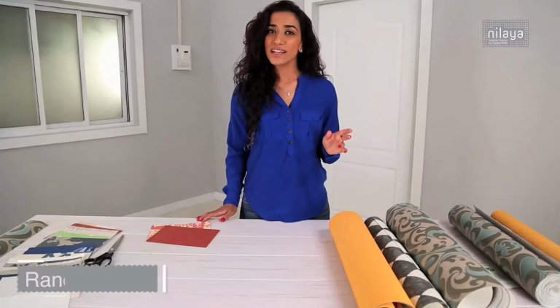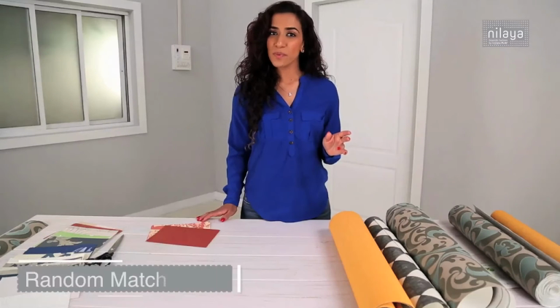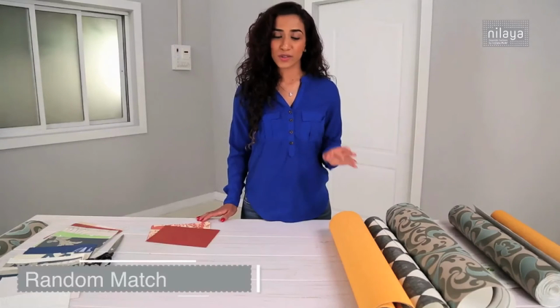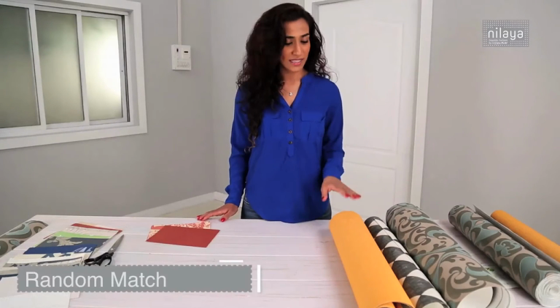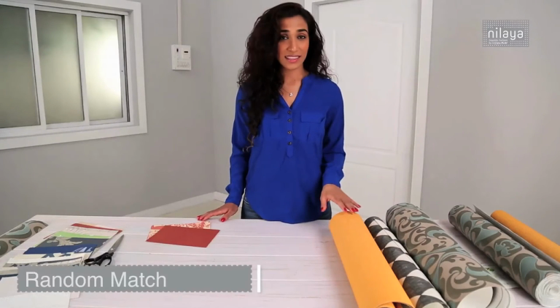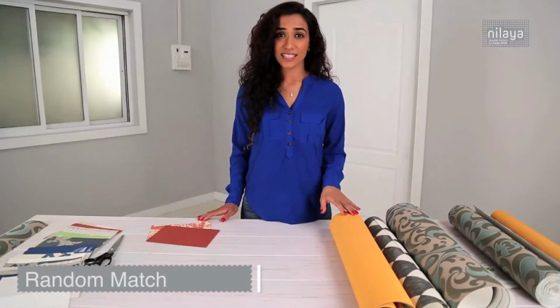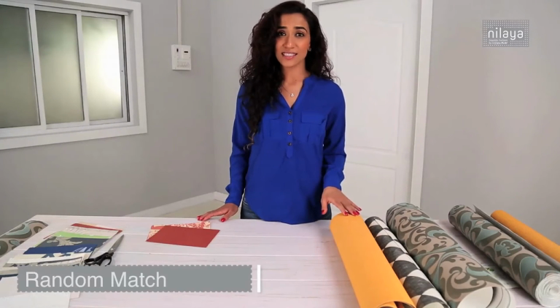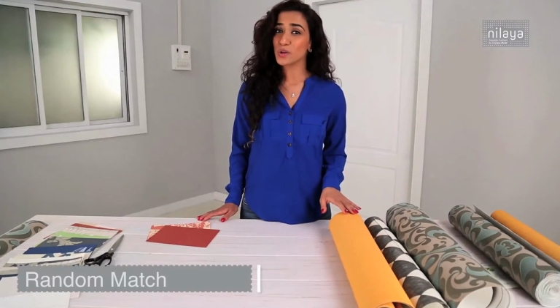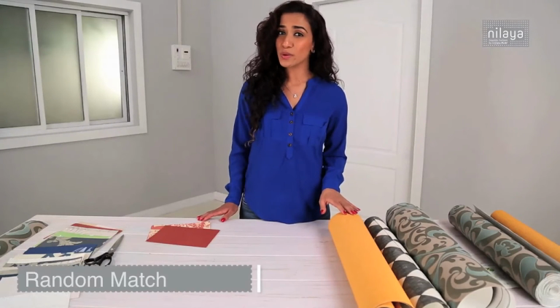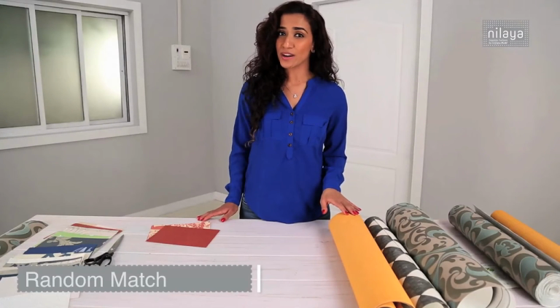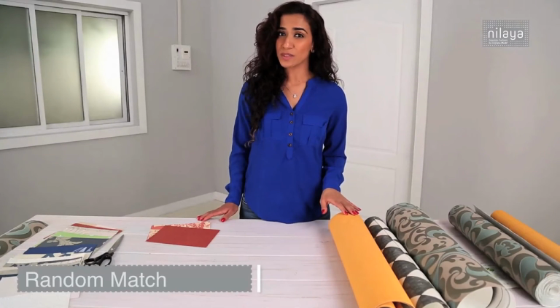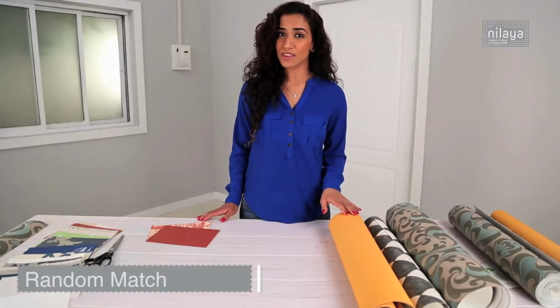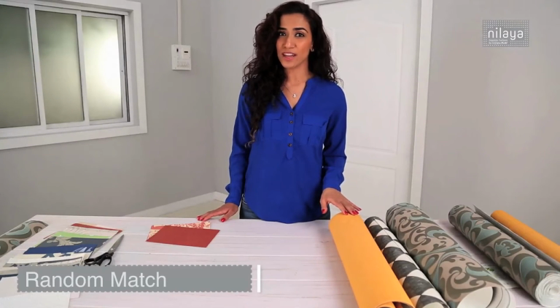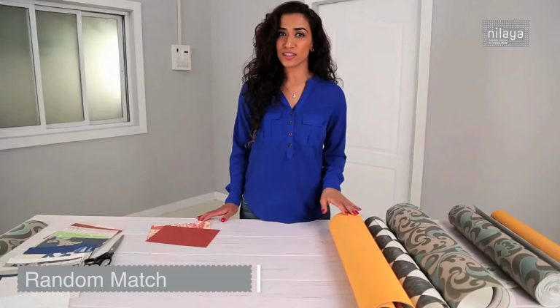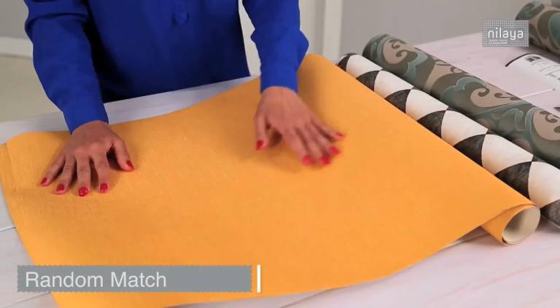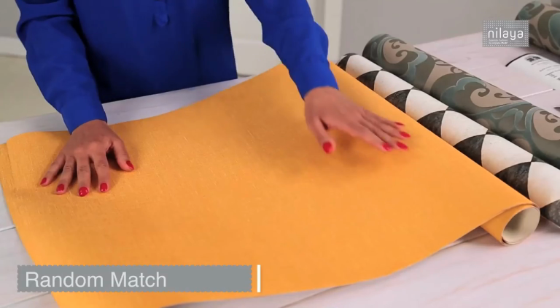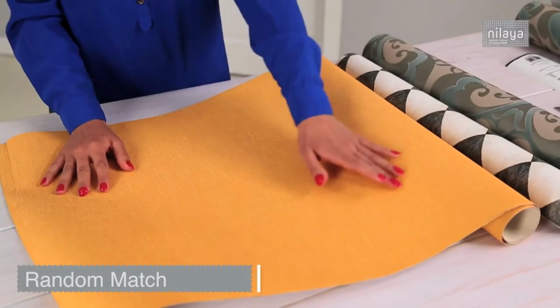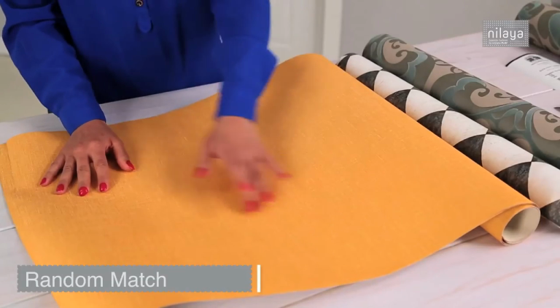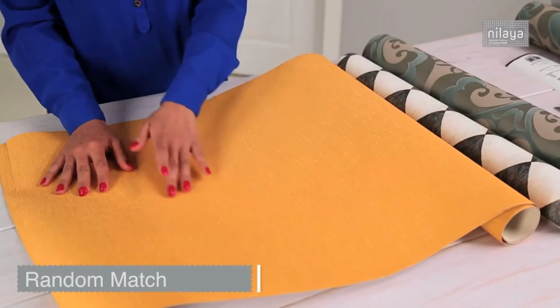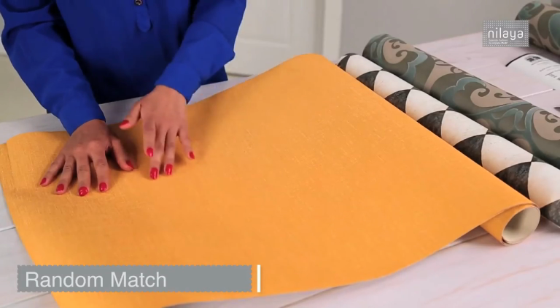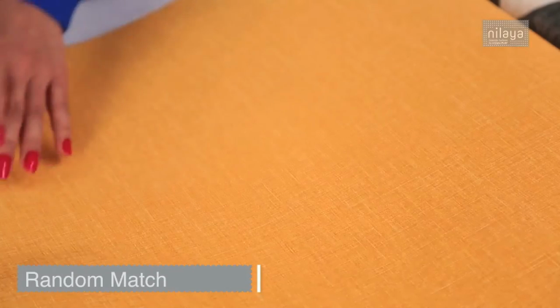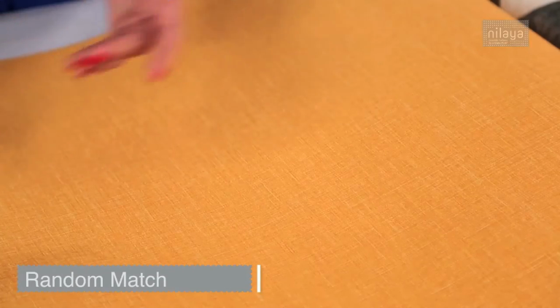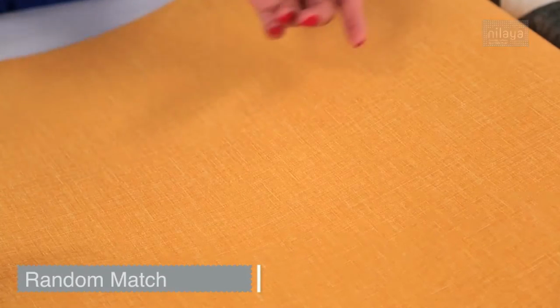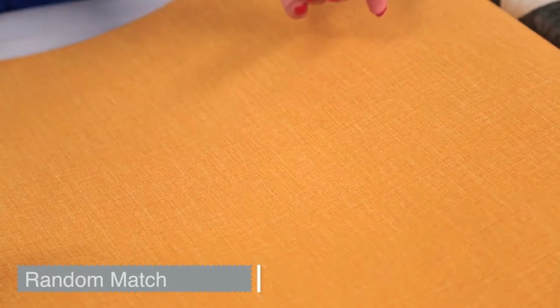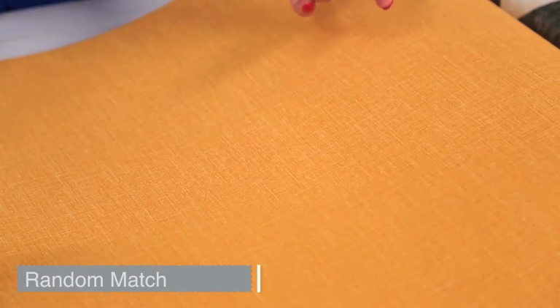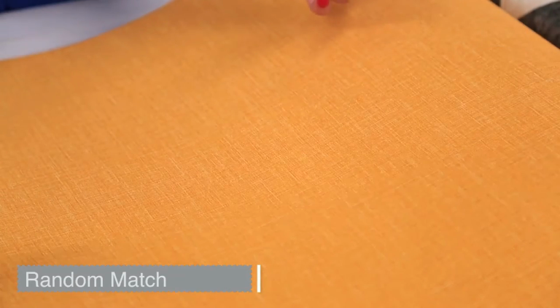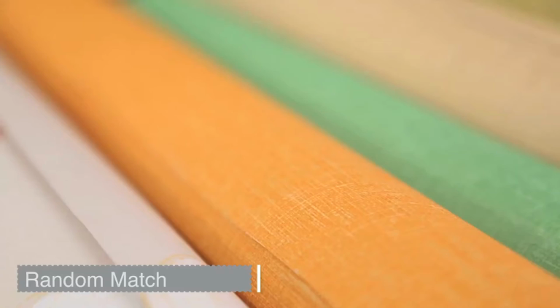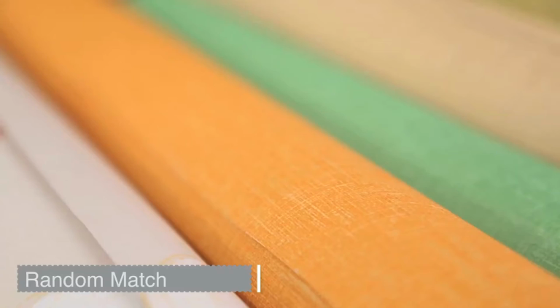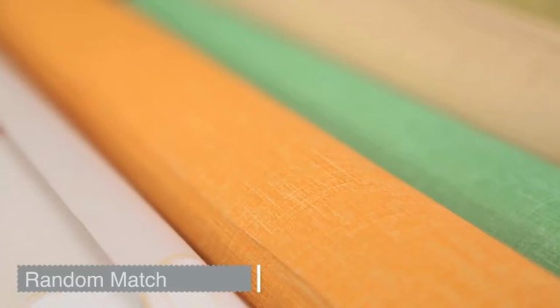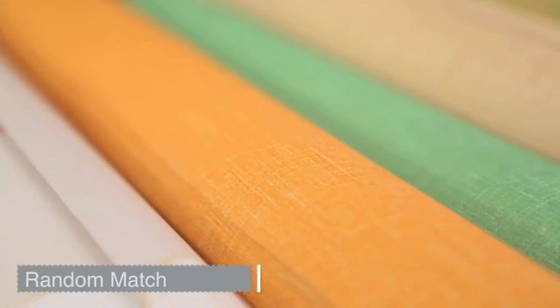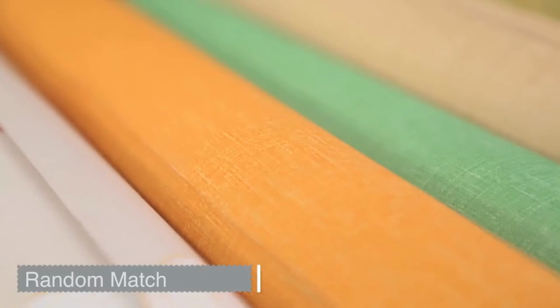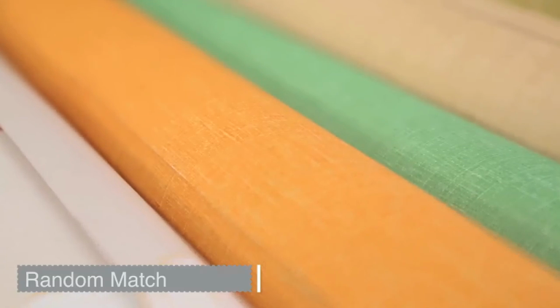Random patterns like these don't require specific matching. Their natural patterns work just like they would in nature.